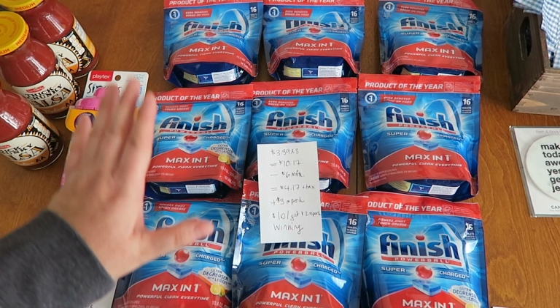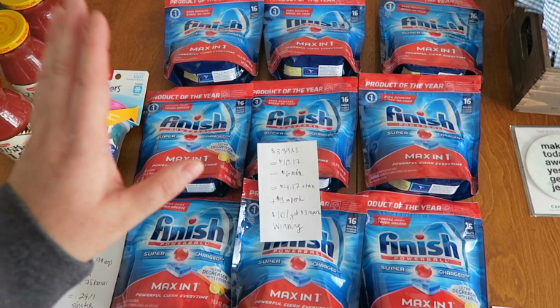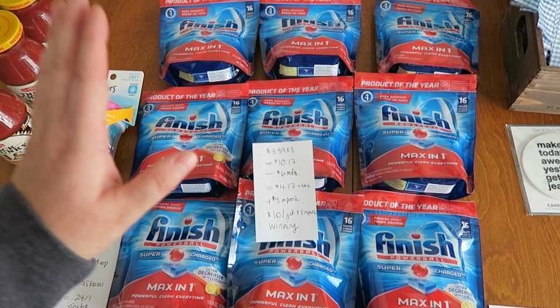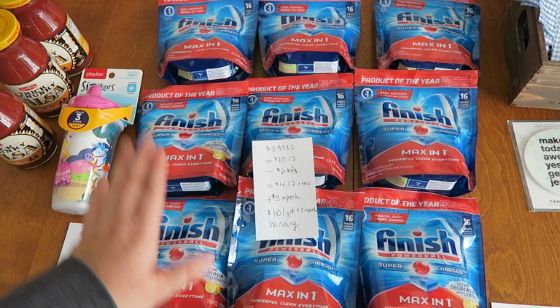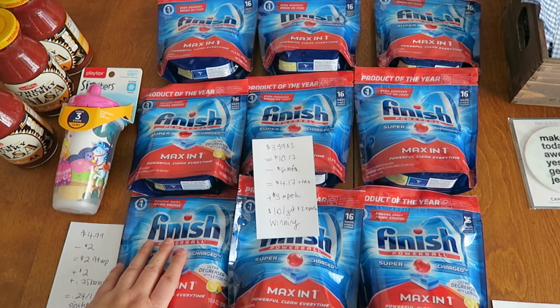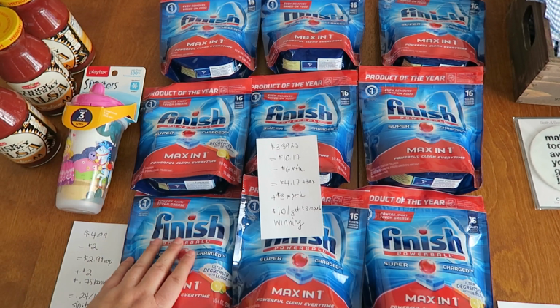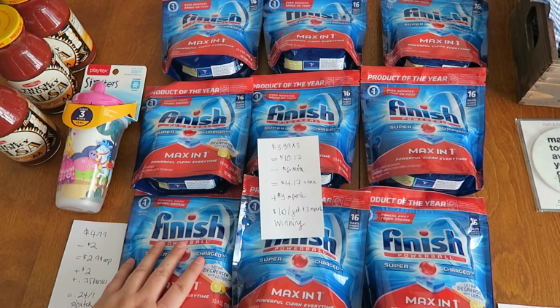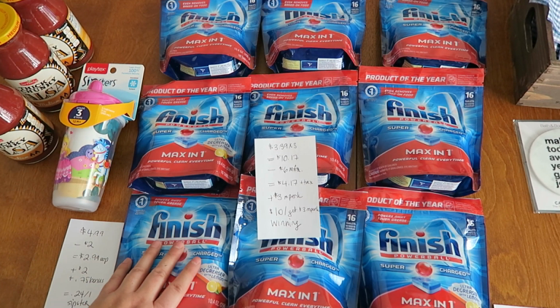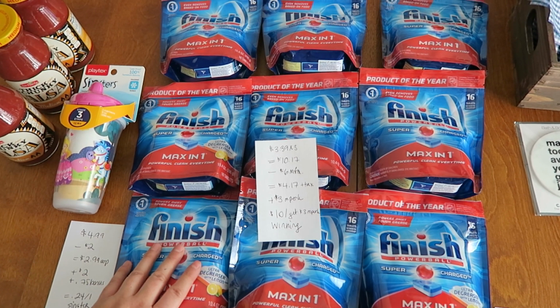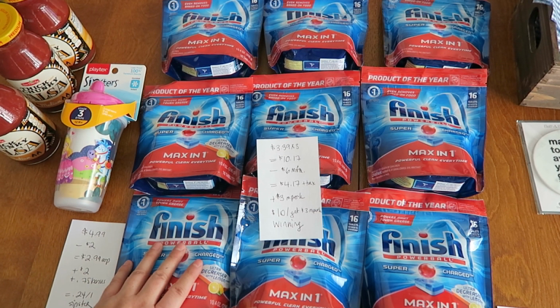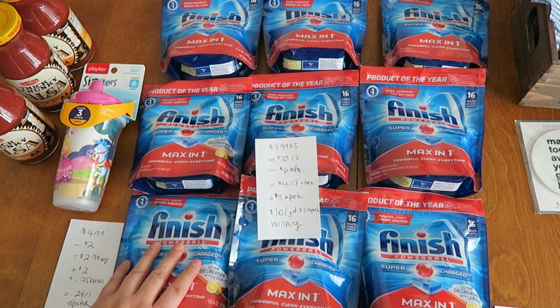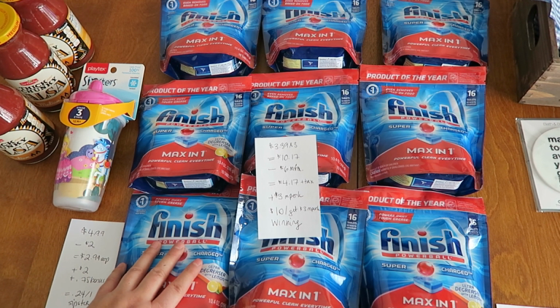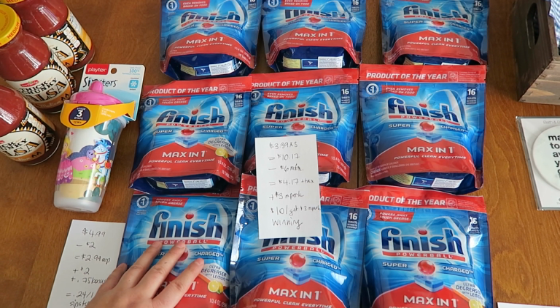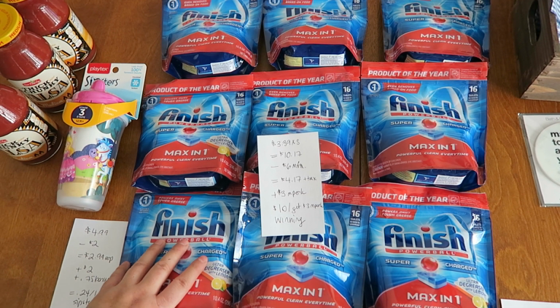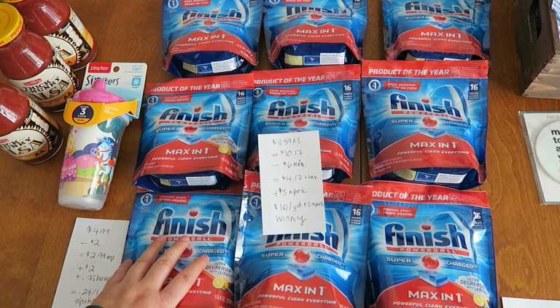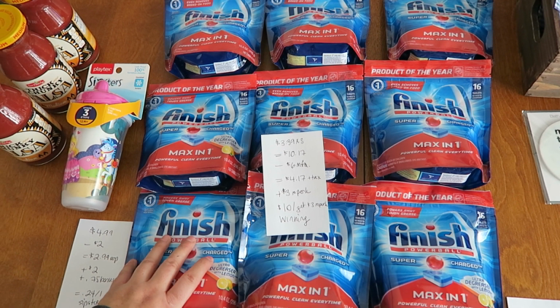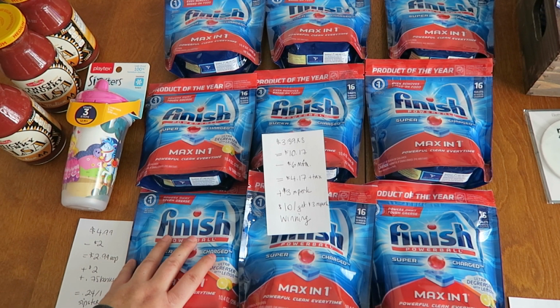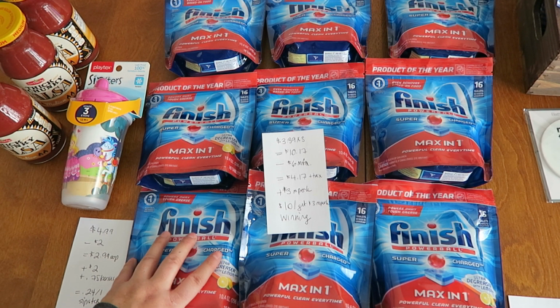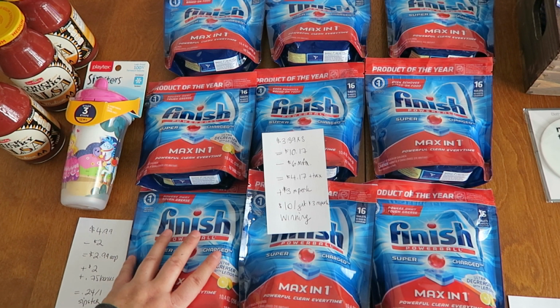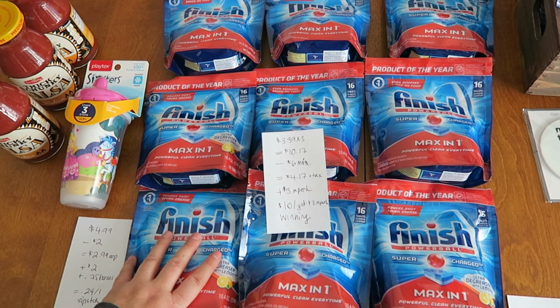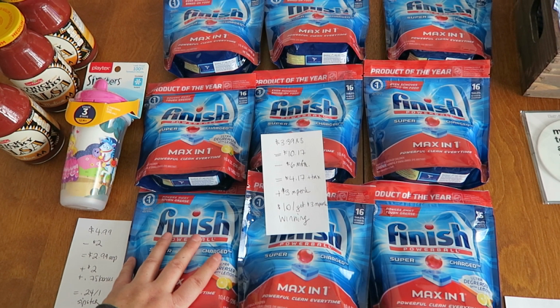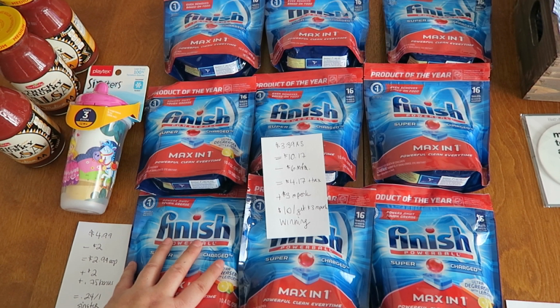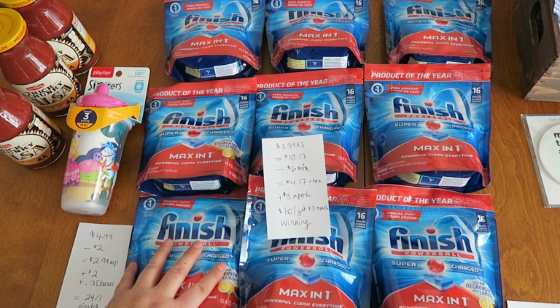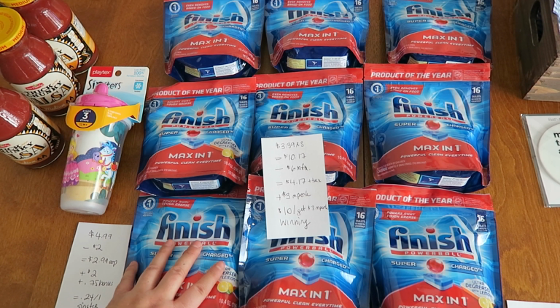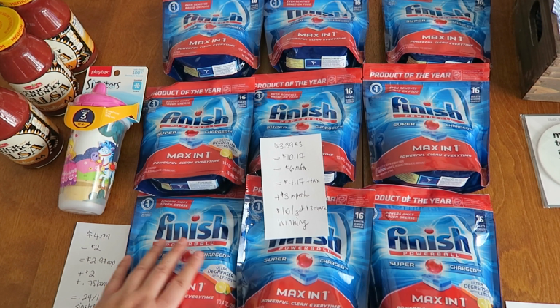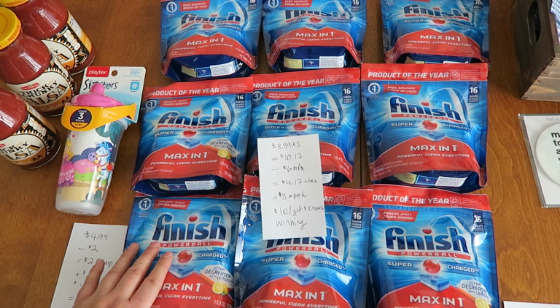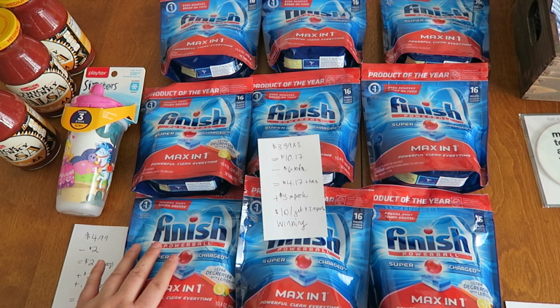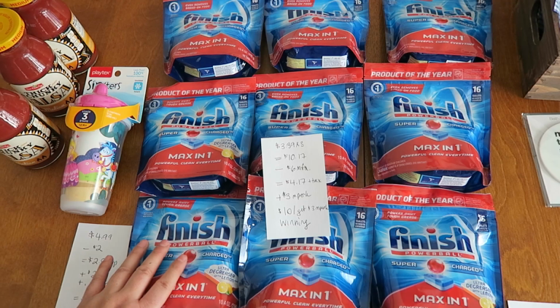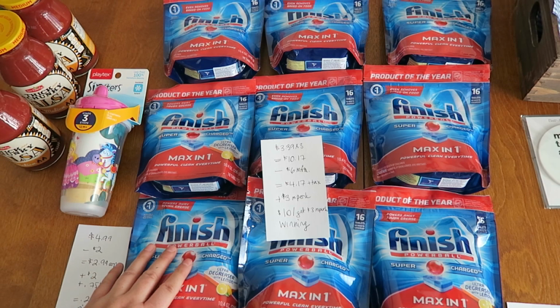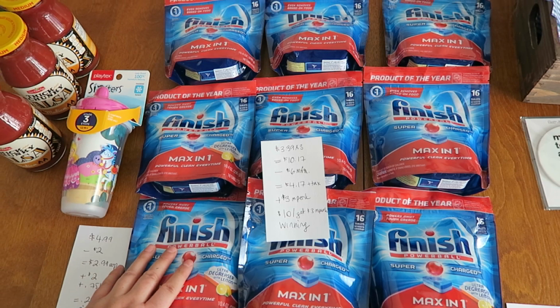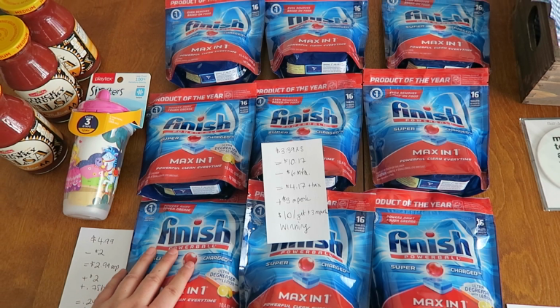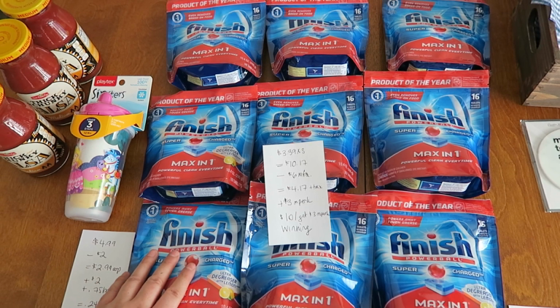There is no sister store to Meijer, so if you can't get in on this deal, I'm really sorry guys. It's for the Midwest only.